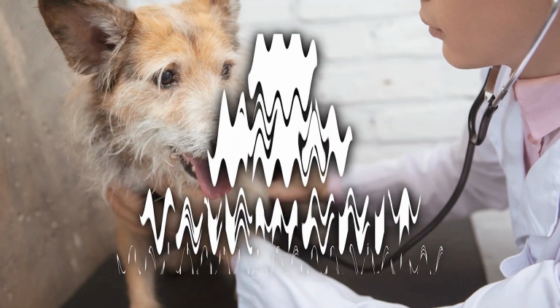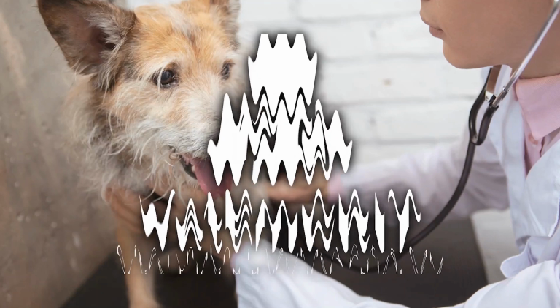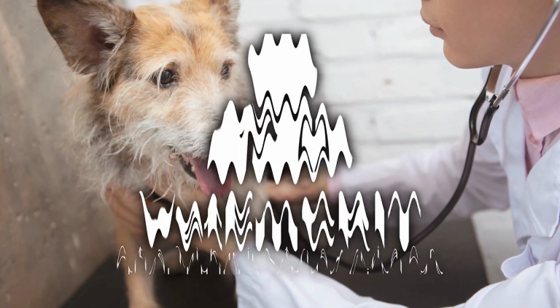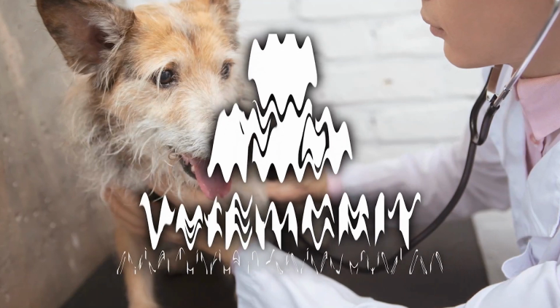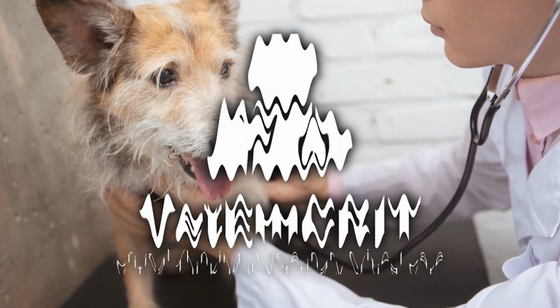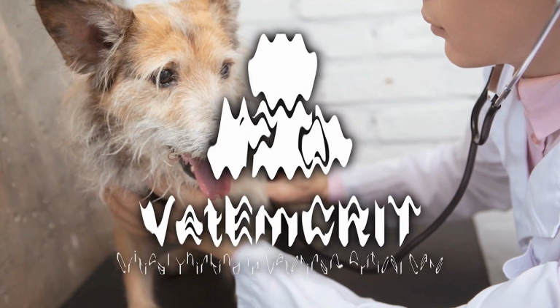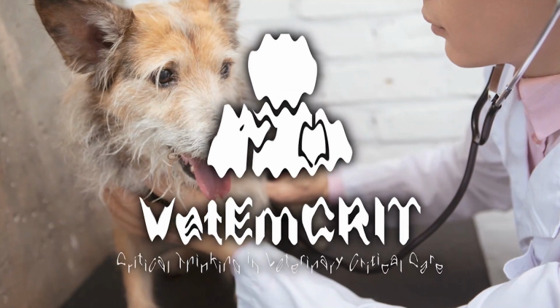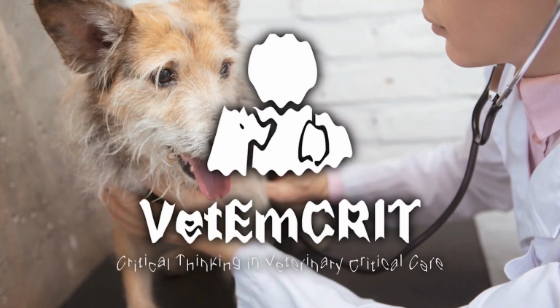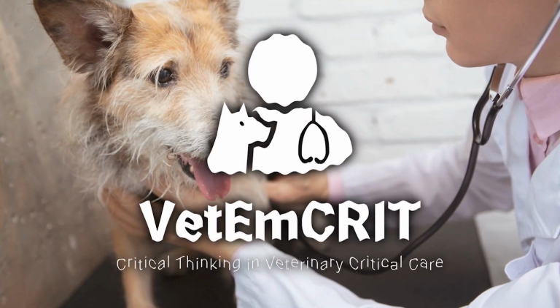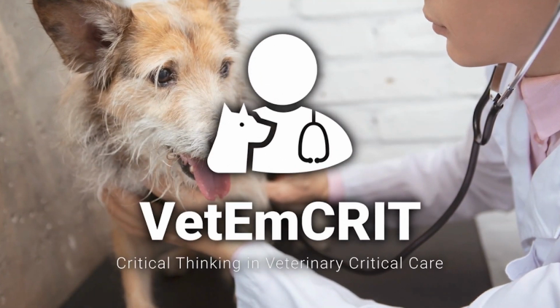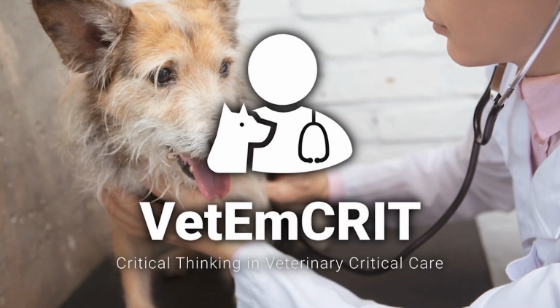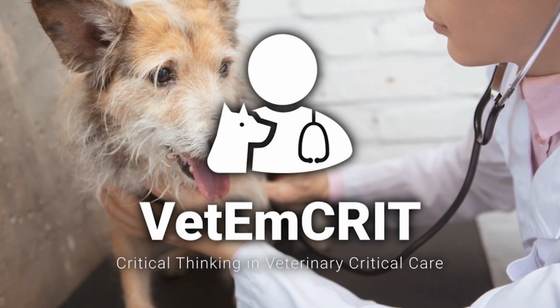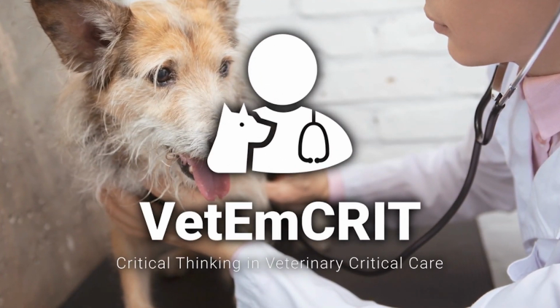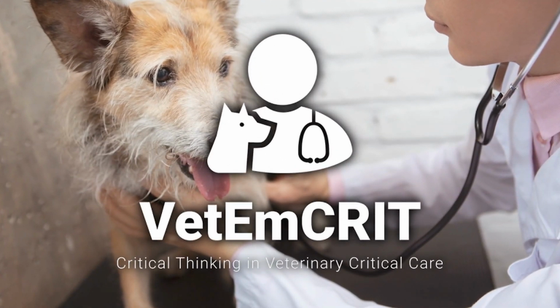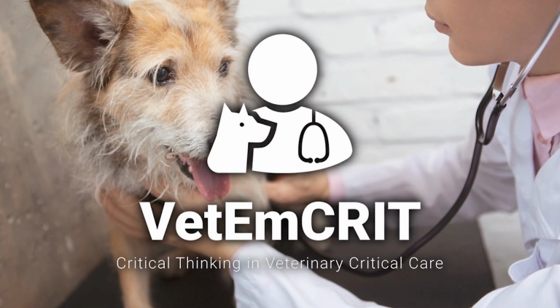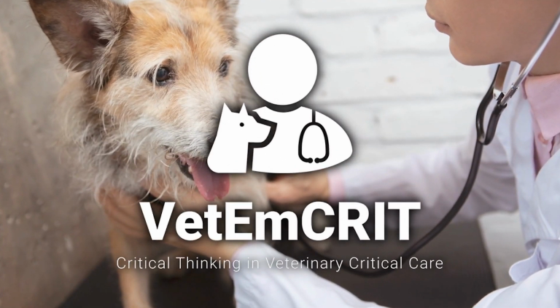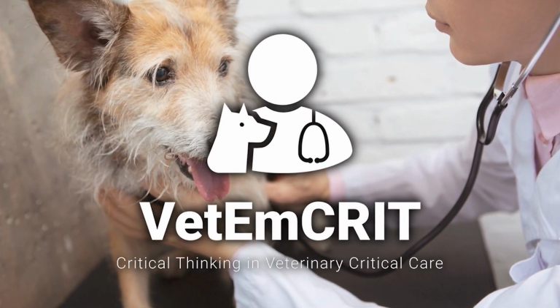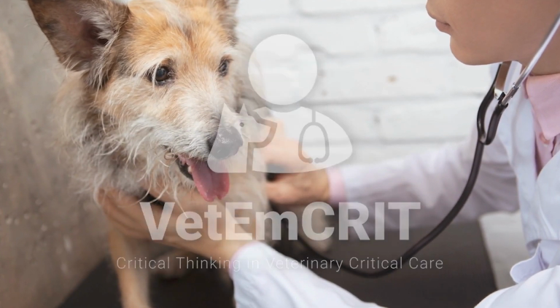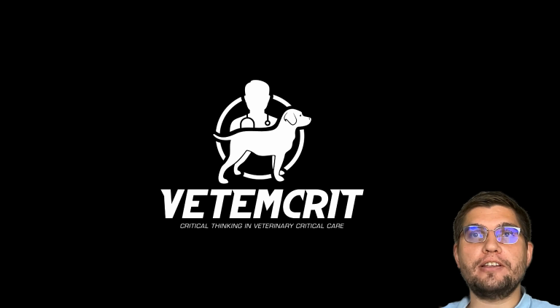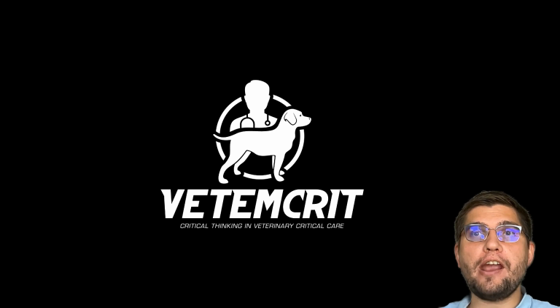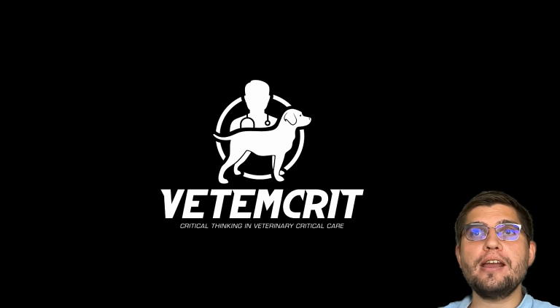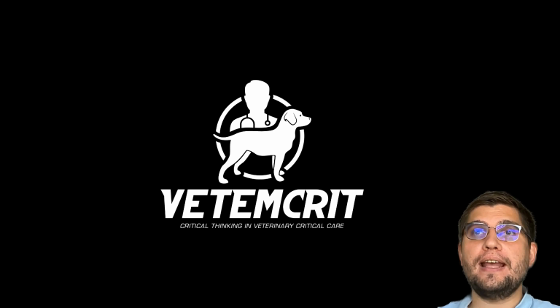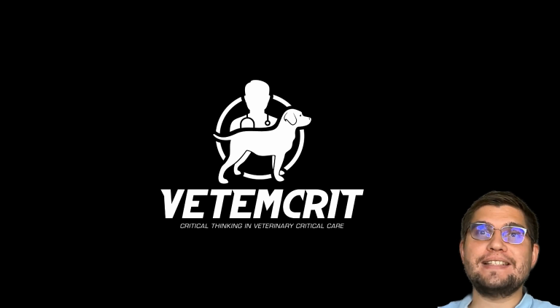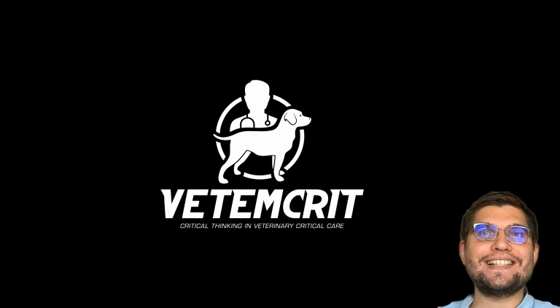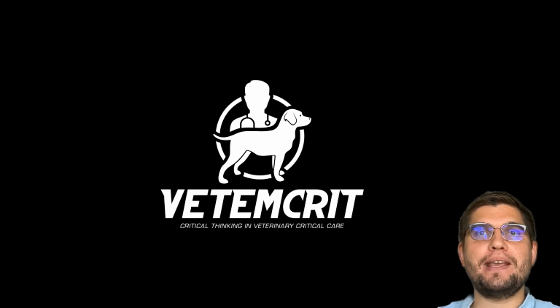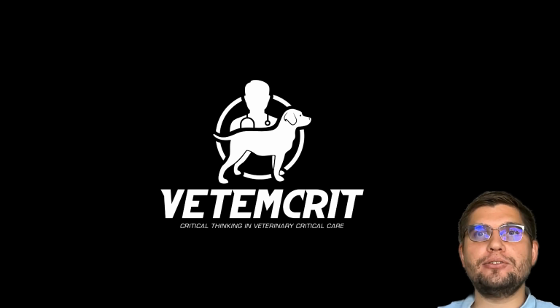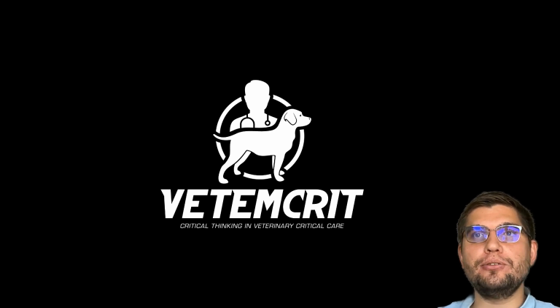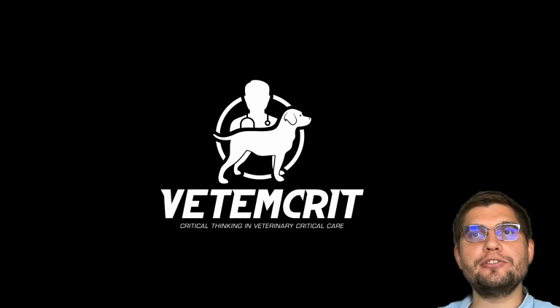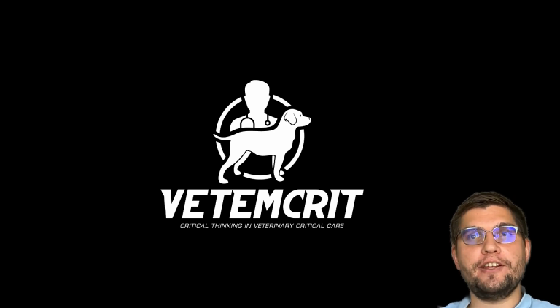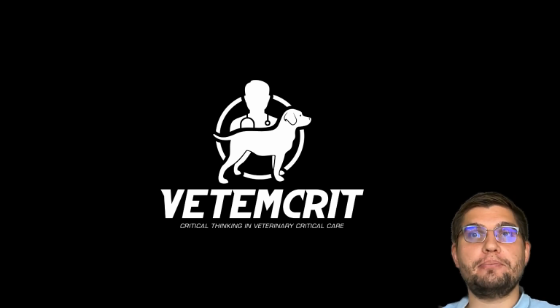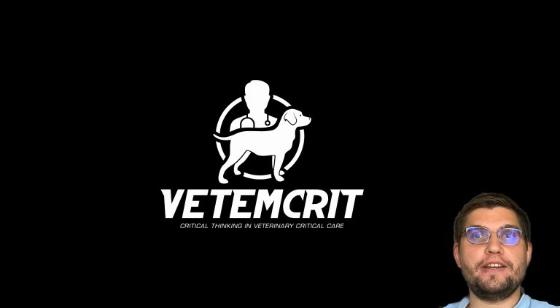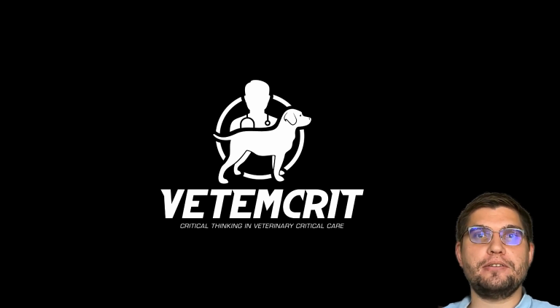Welcome to the Vet and Critic Academy, where we discuss veterinary emergency and critical care and science-based tools for veterinary professionals.